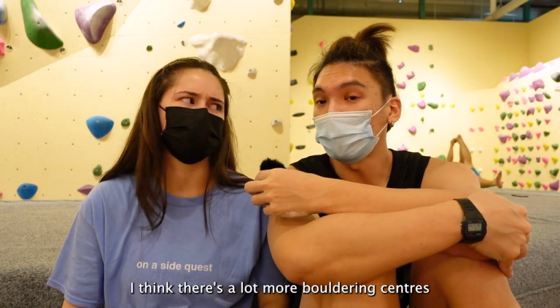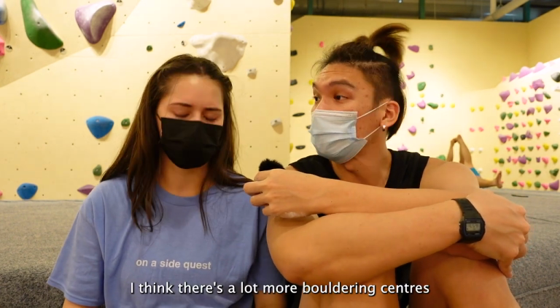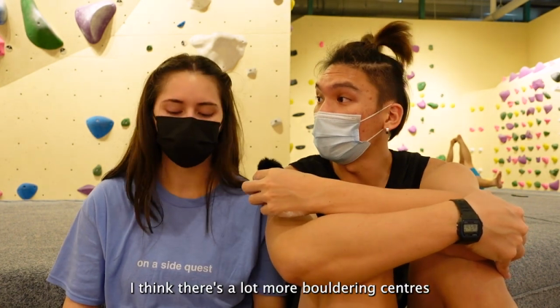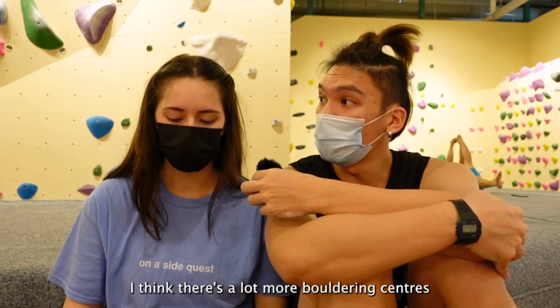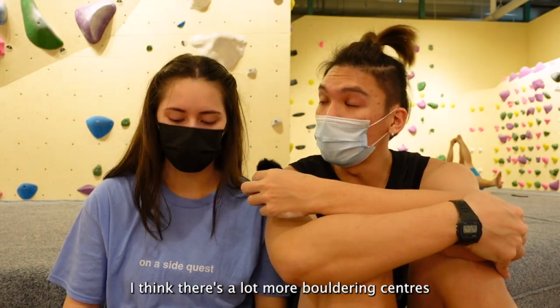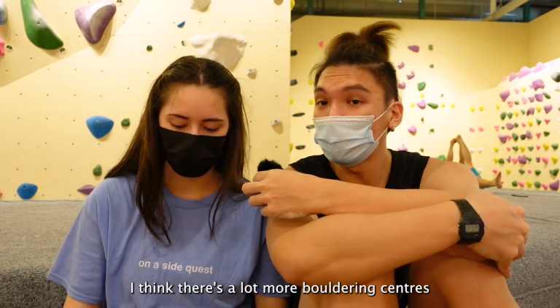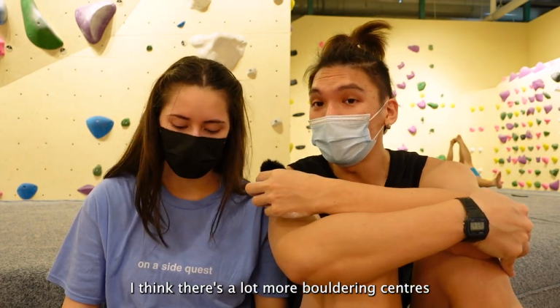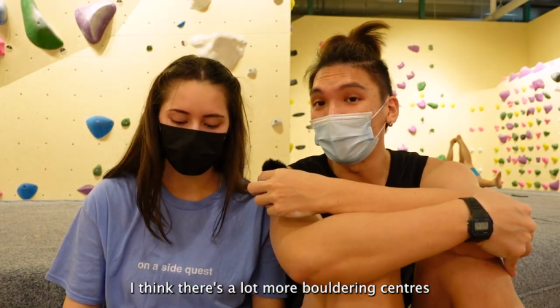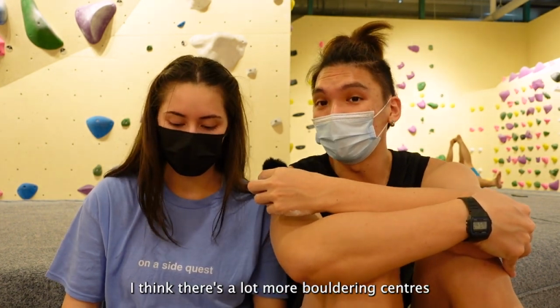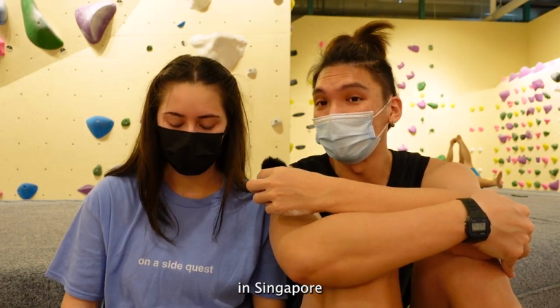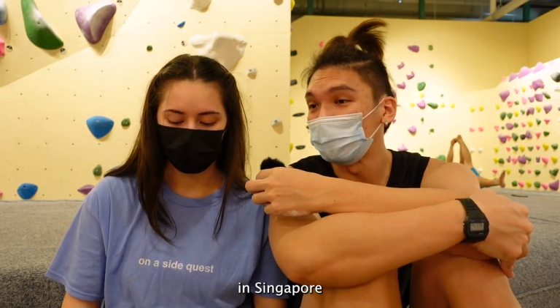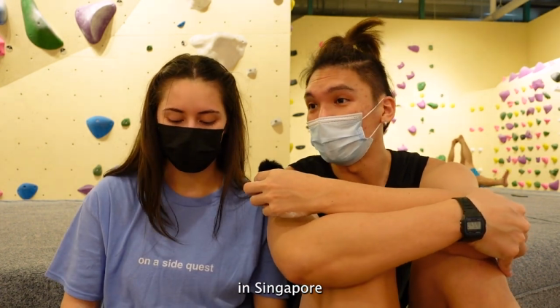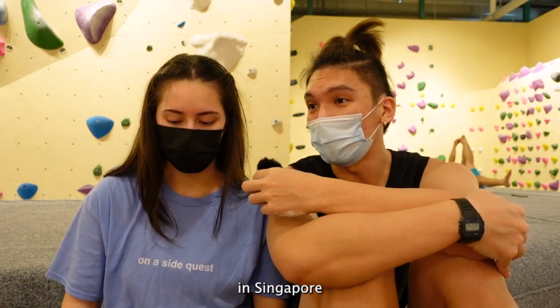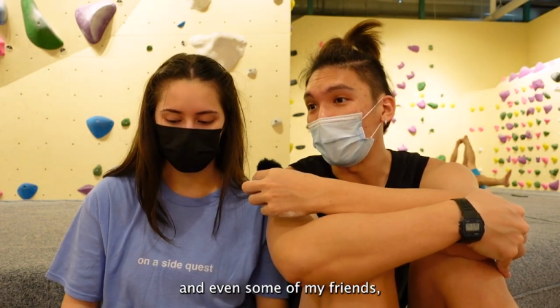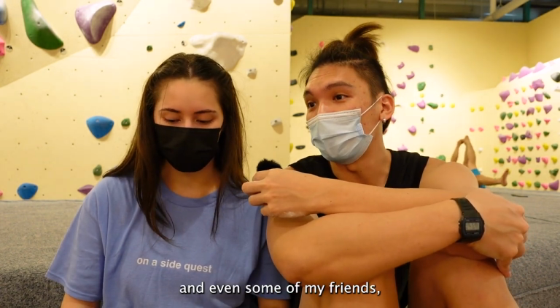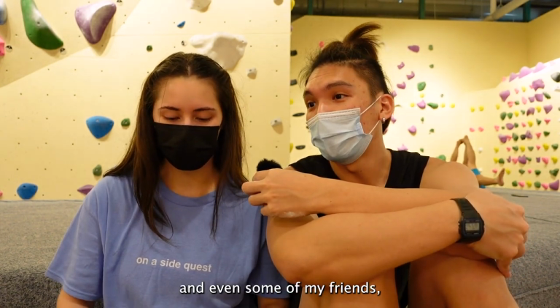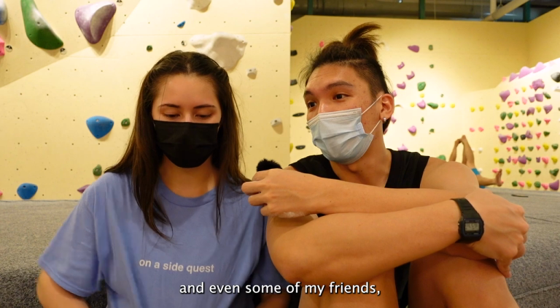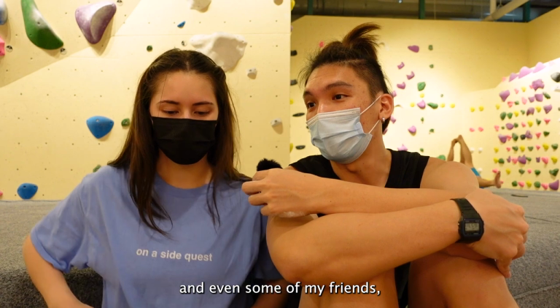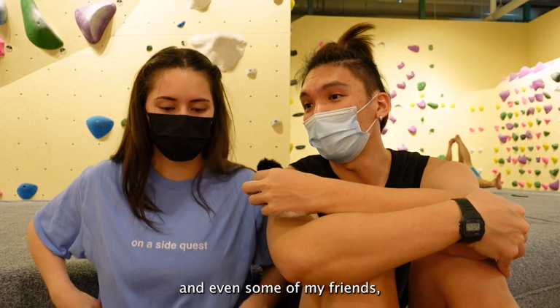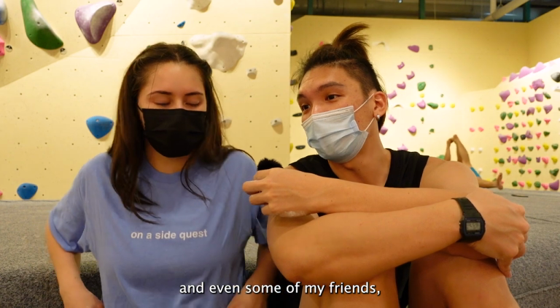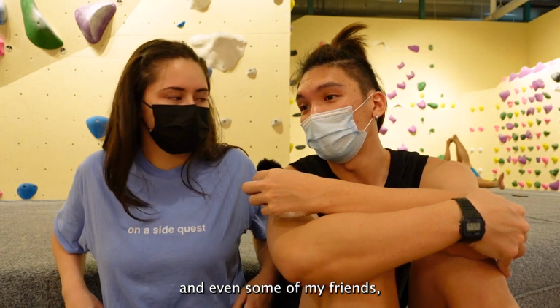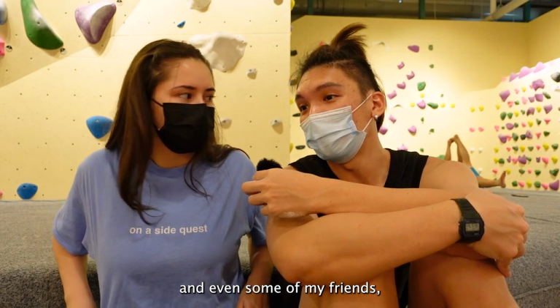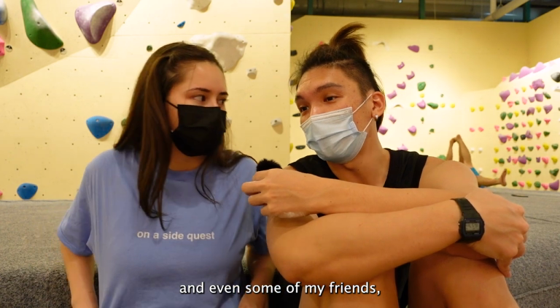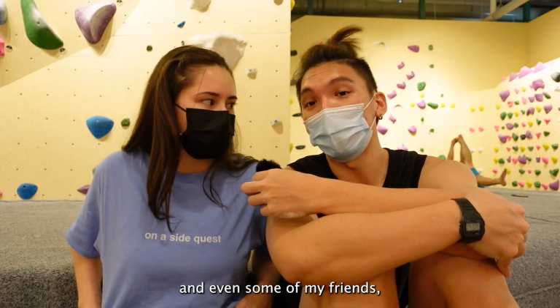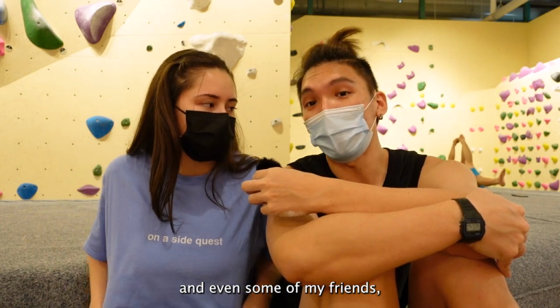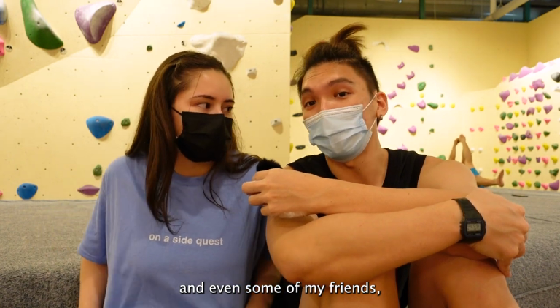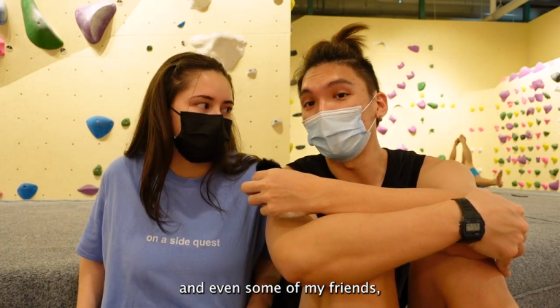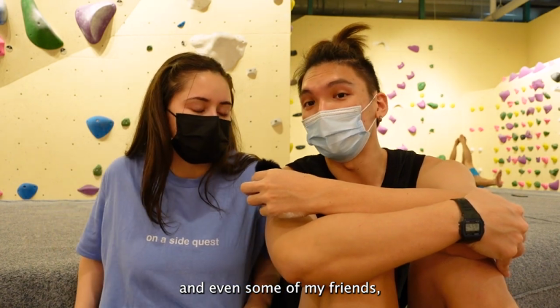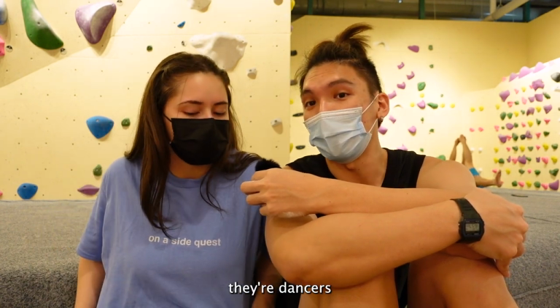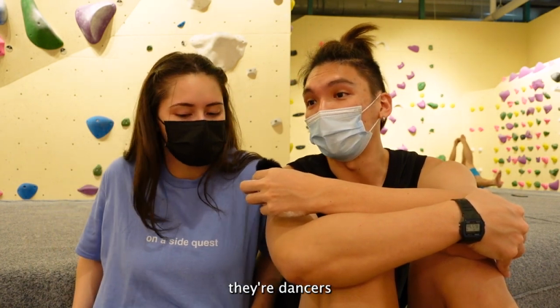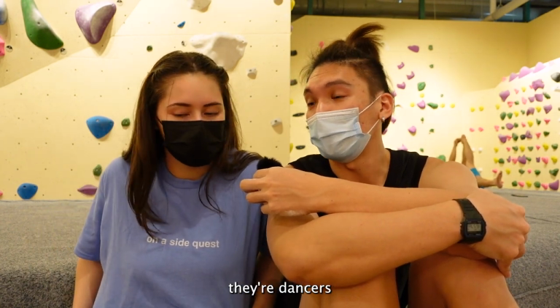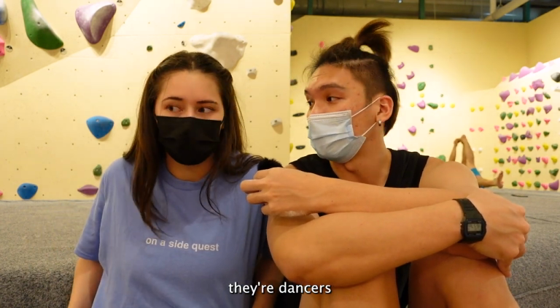I think bouldering in Singapore is slowly picking up. There are a lot more bouldering centers in Singapore now, and even some of my friends who are dancers are also picking up bouldering.